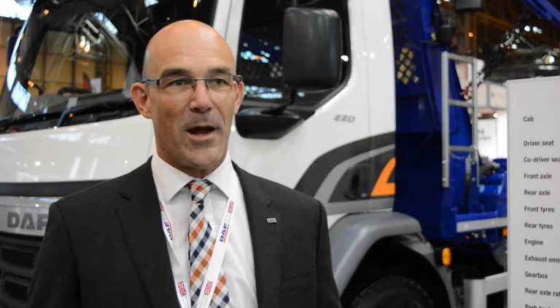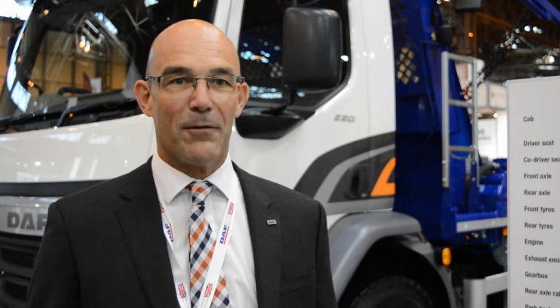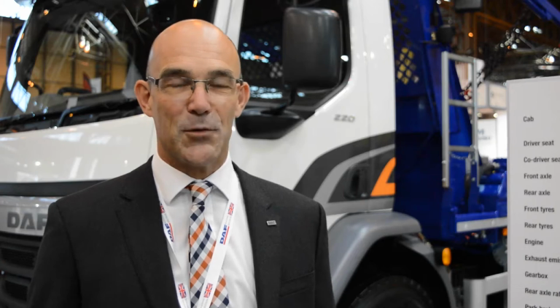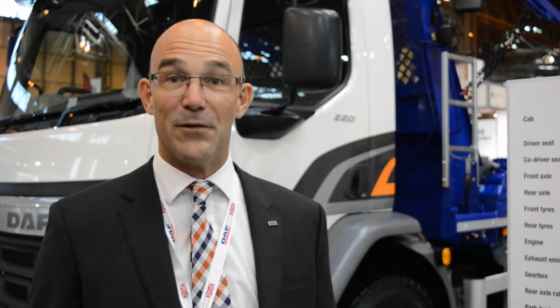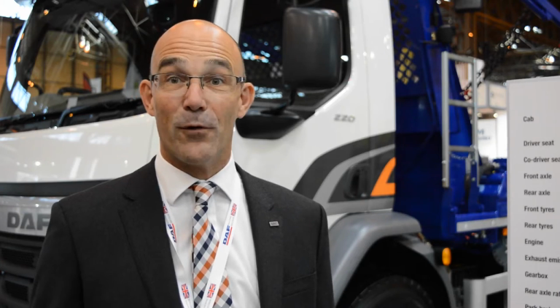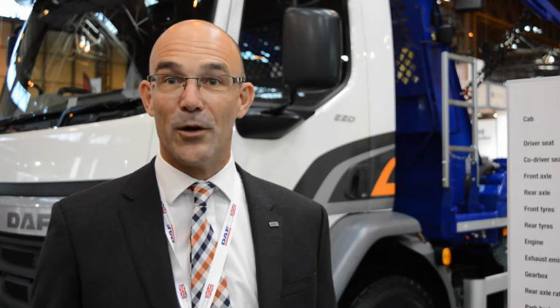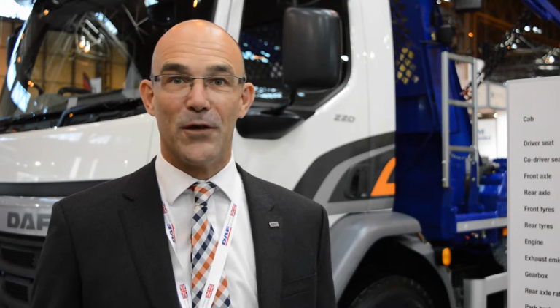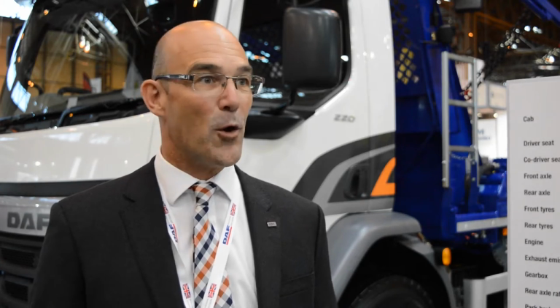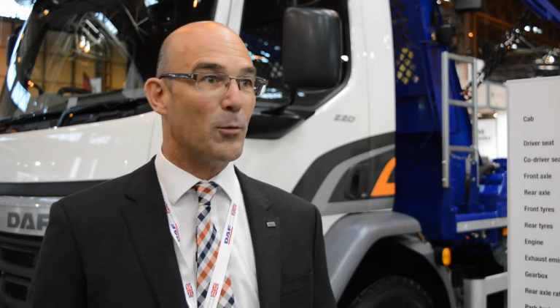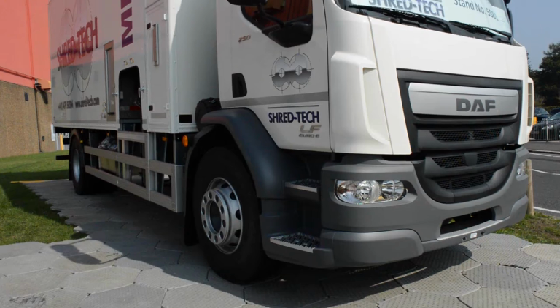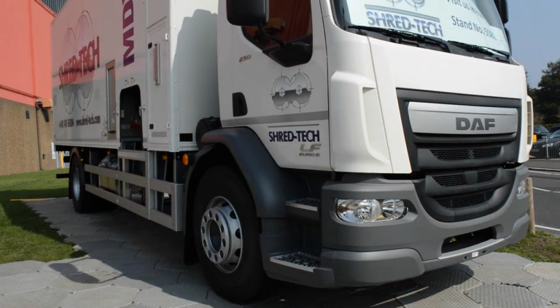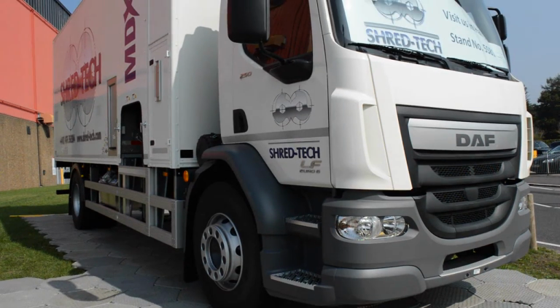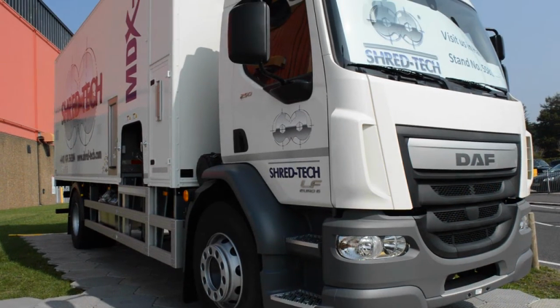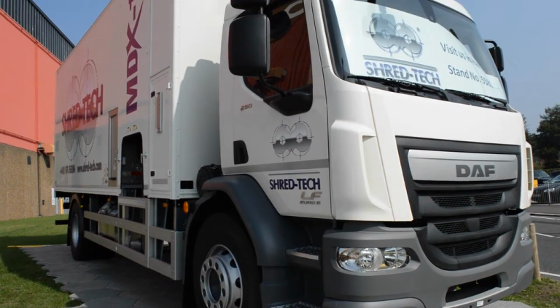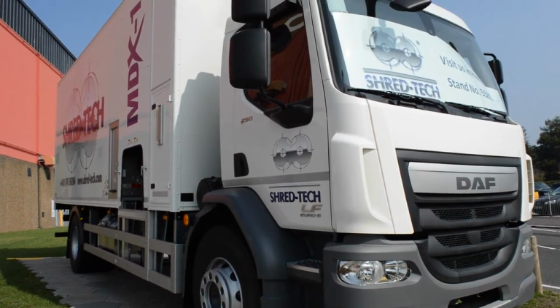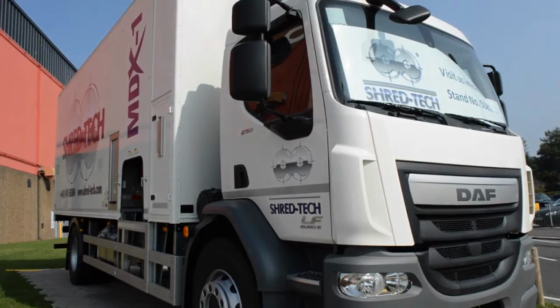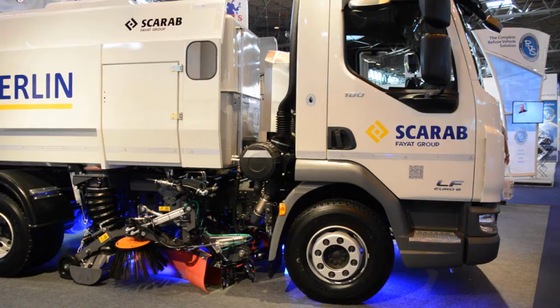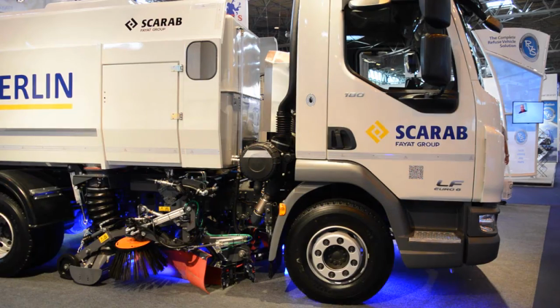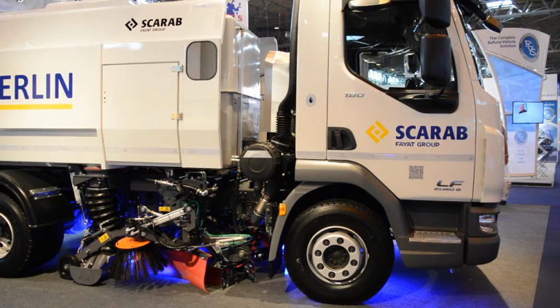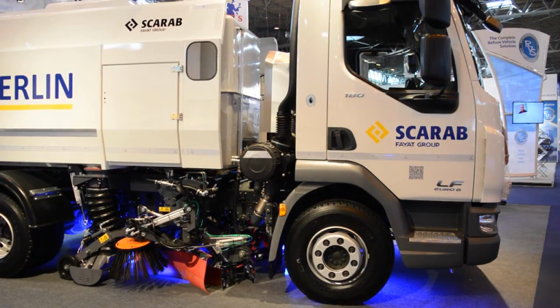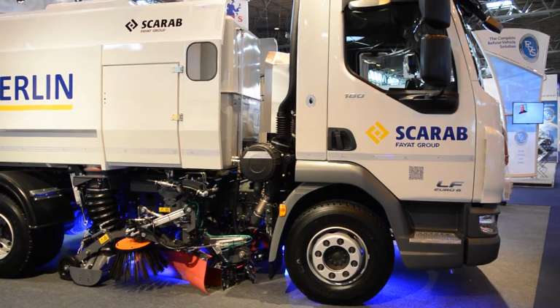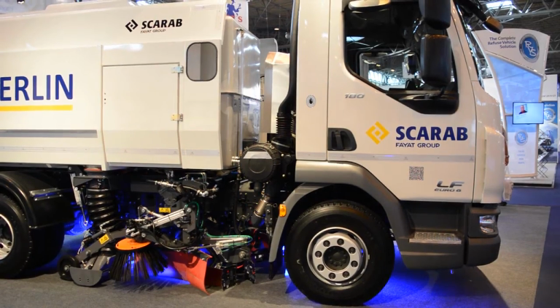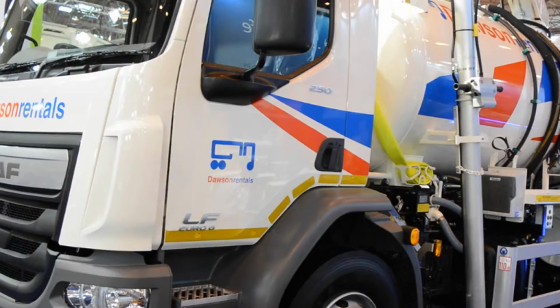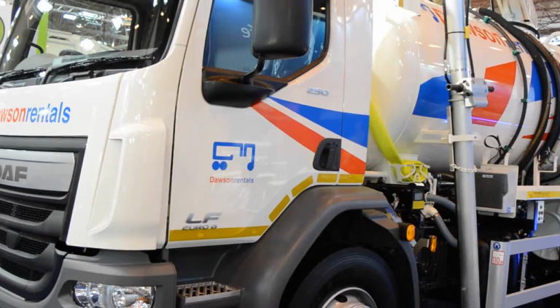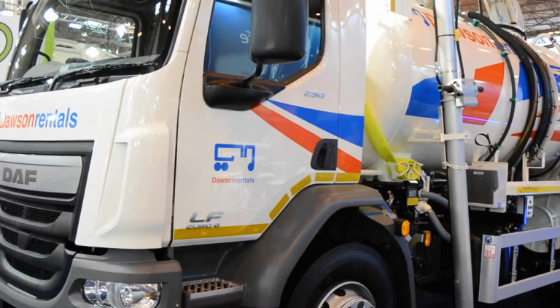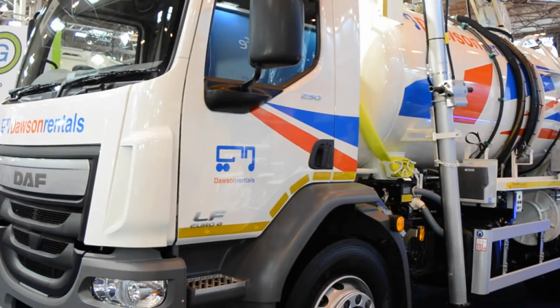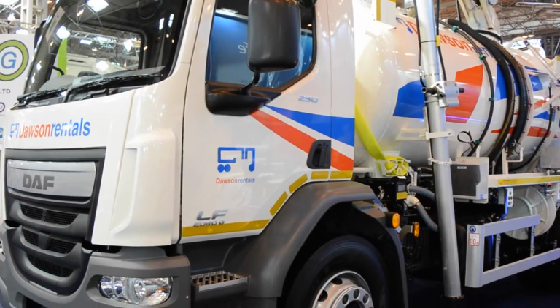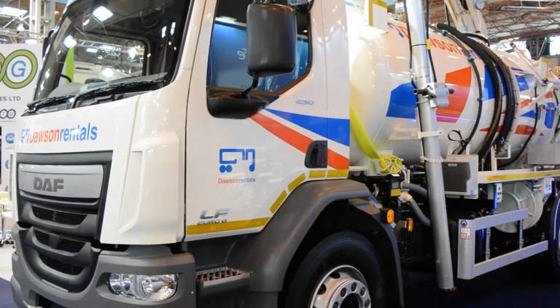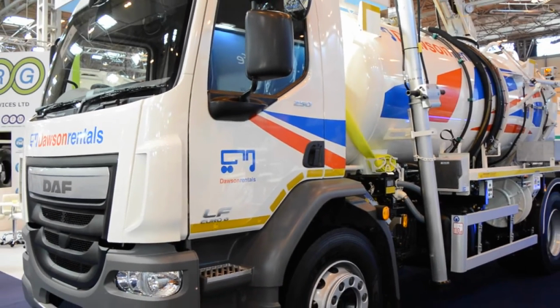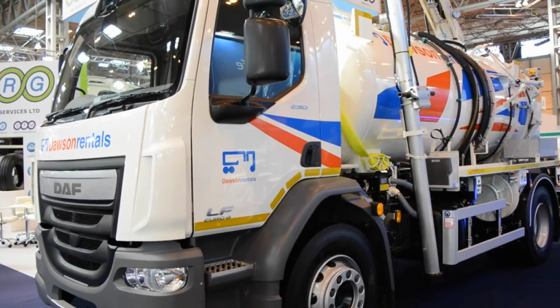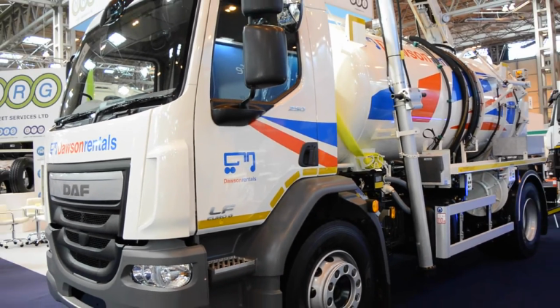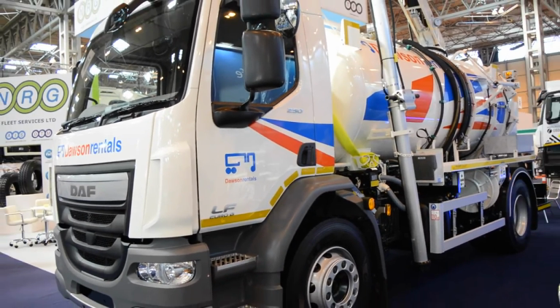We have 24 vehicles in total — 8 outside and 16 inside. It's a very popular chassis with the customers.